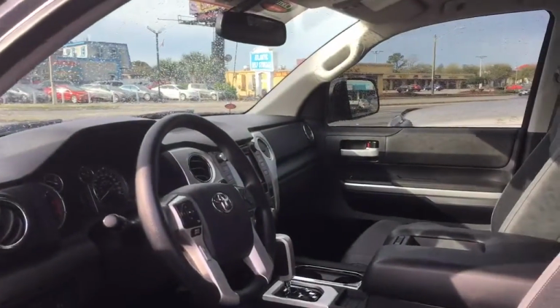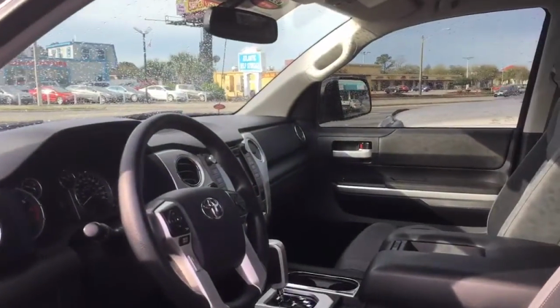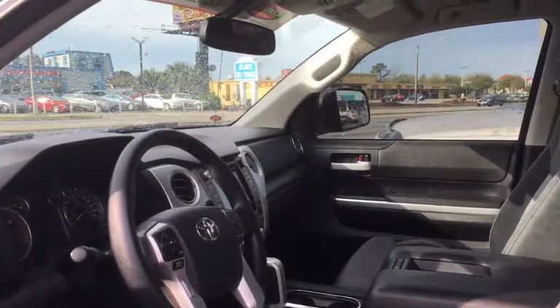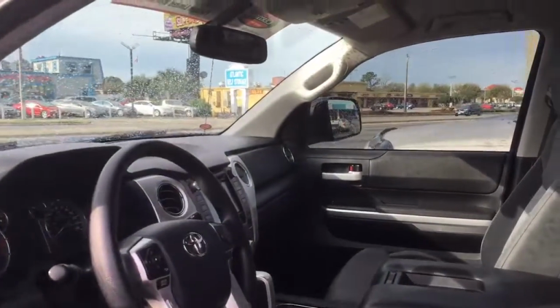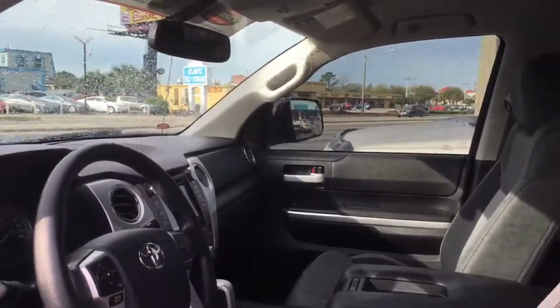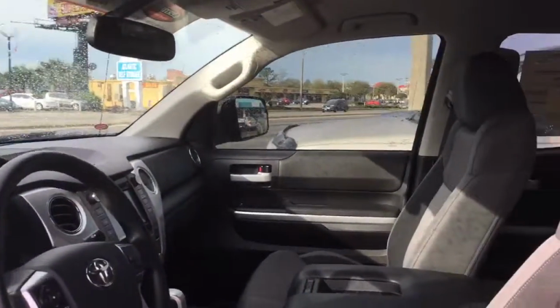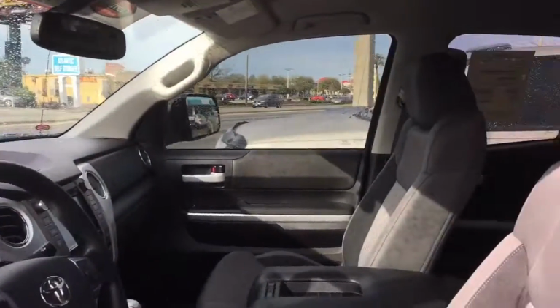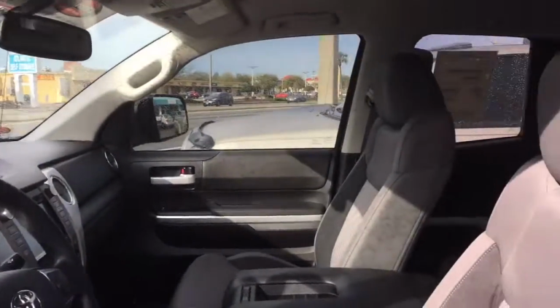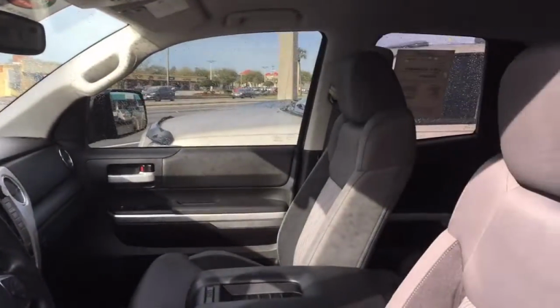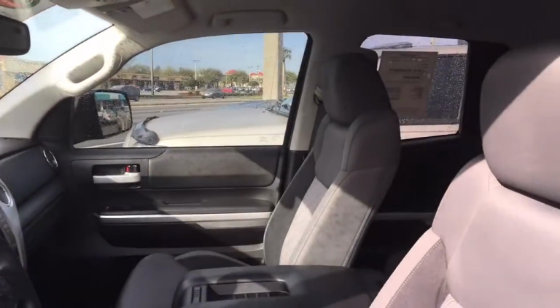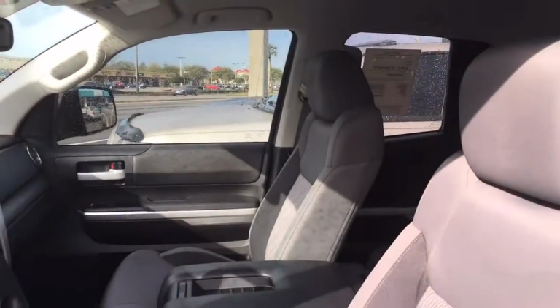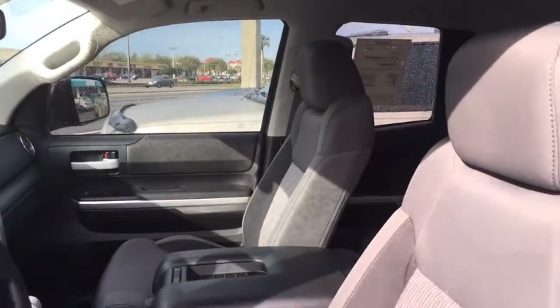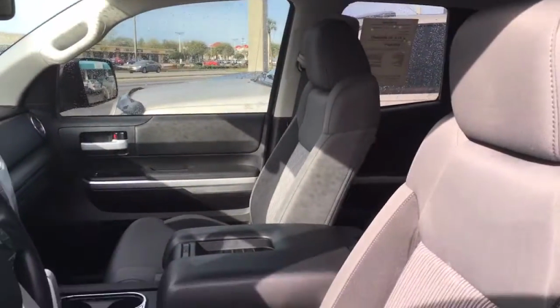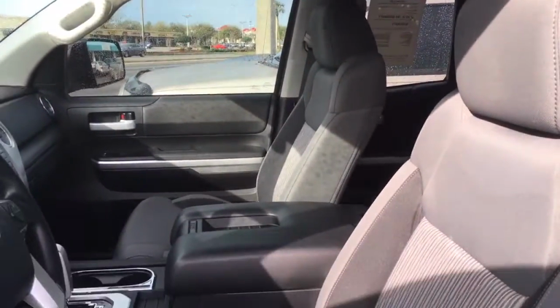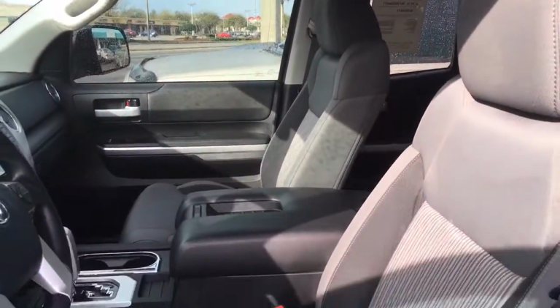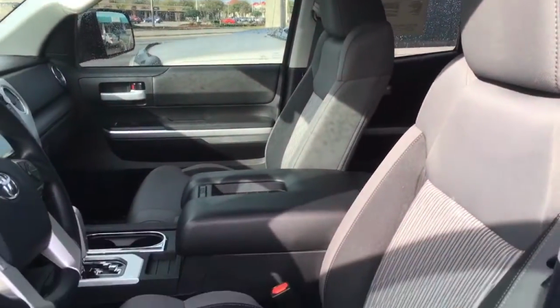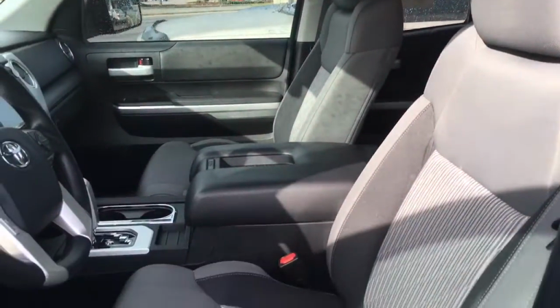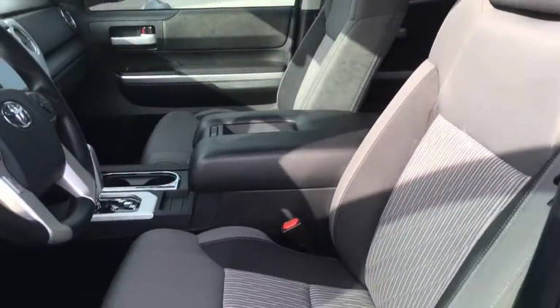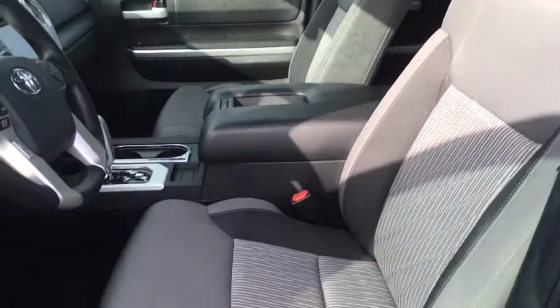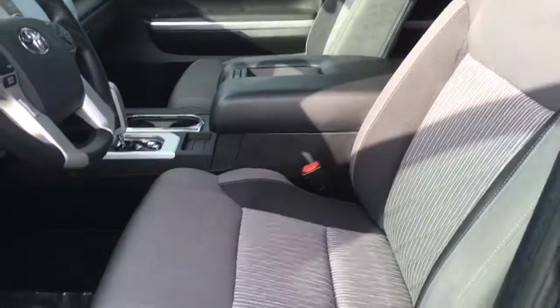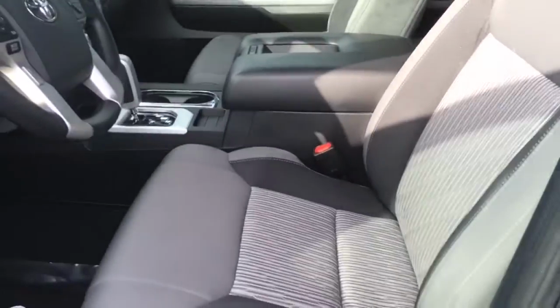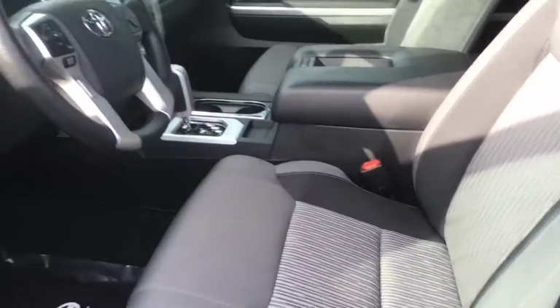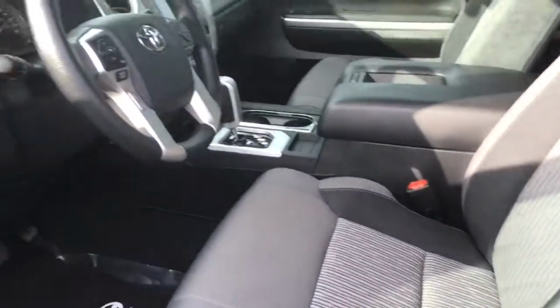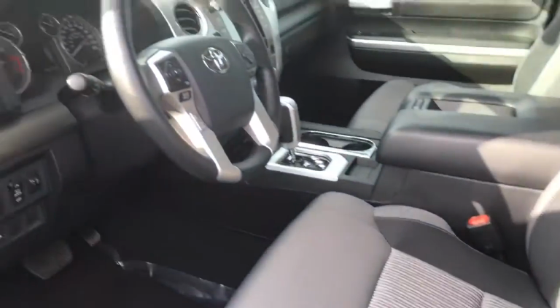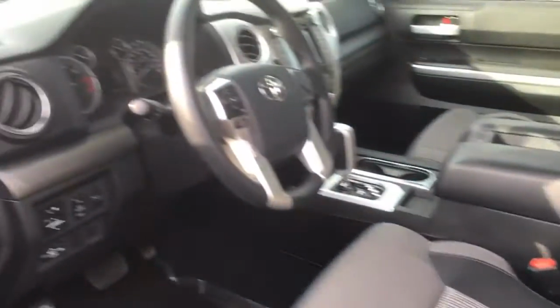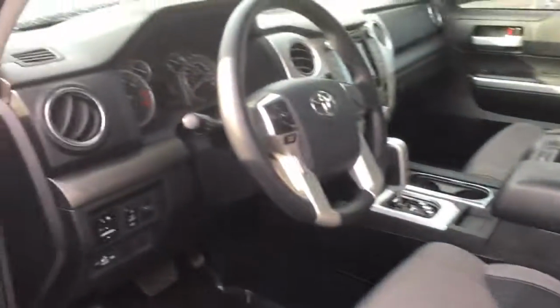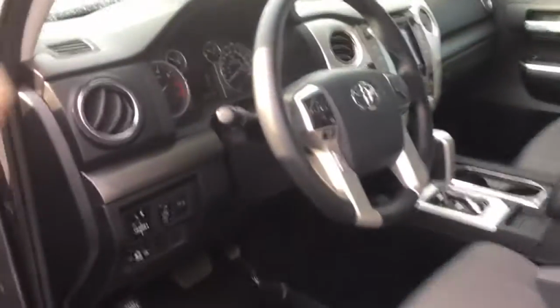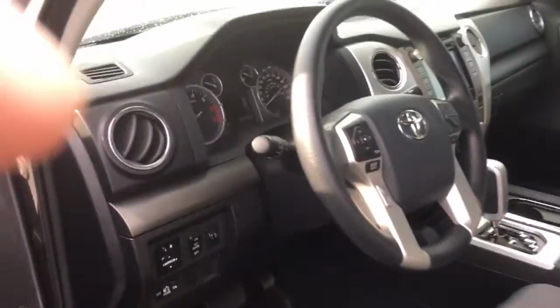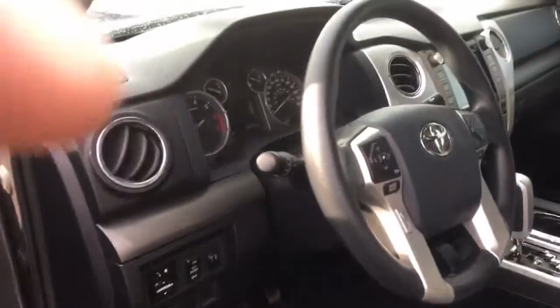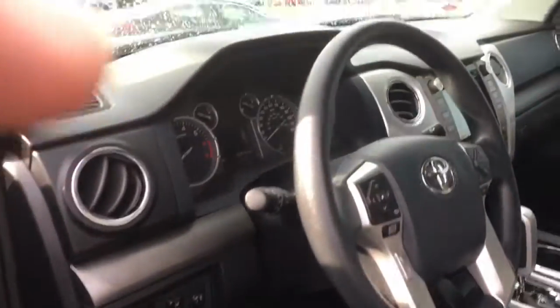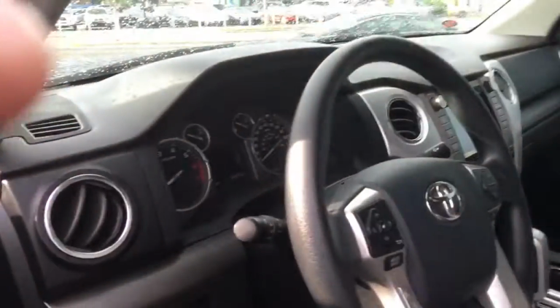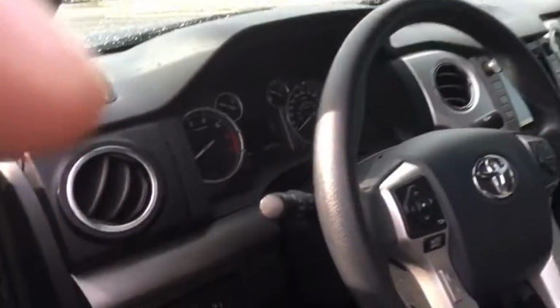Your 8-way power seating on it, lumbar support system, all your power options — power mirrors, power locks, power windows.